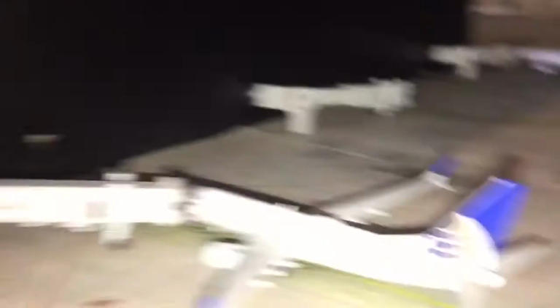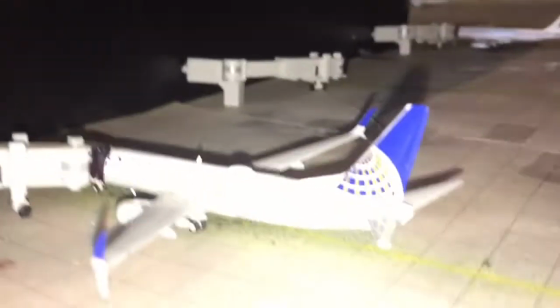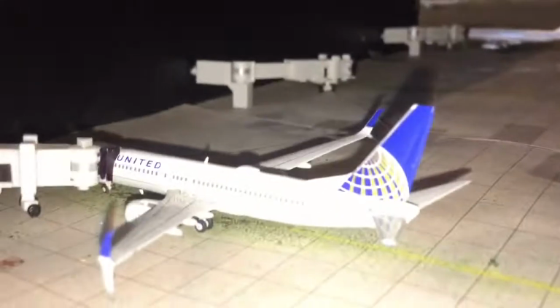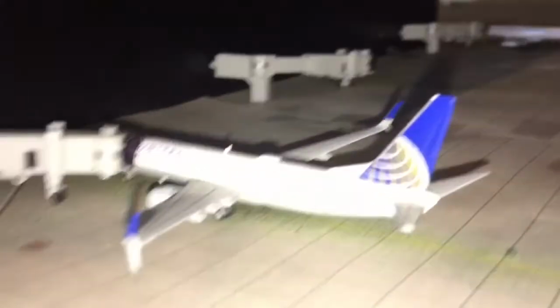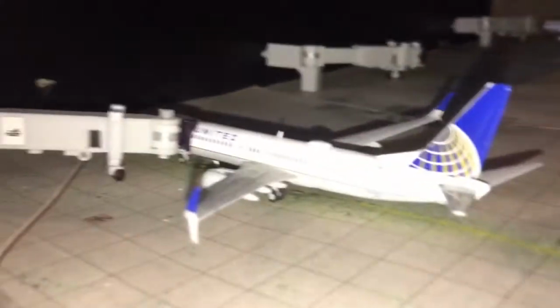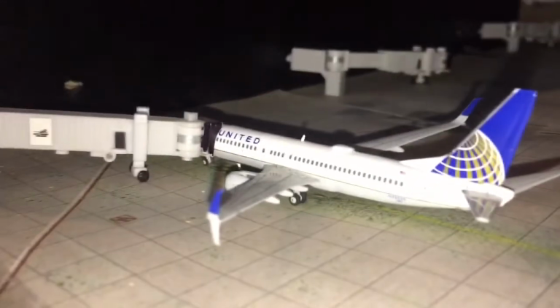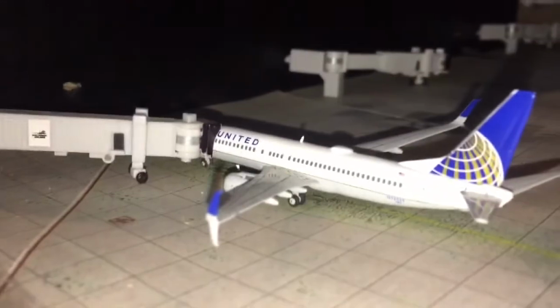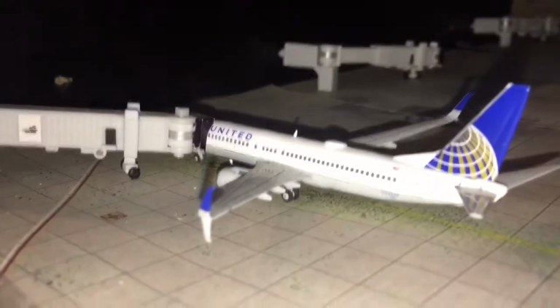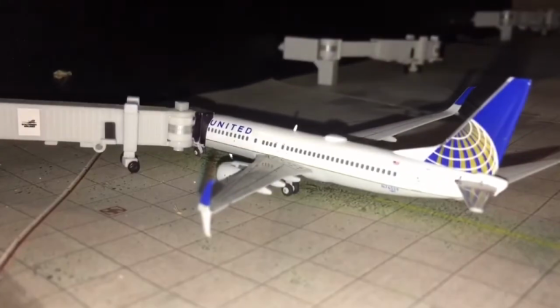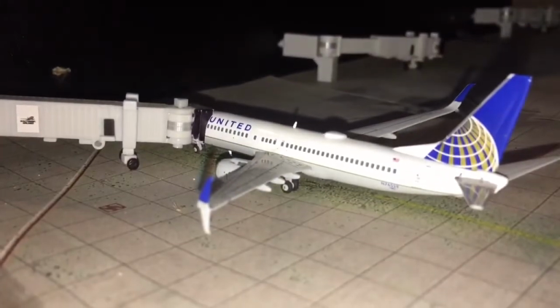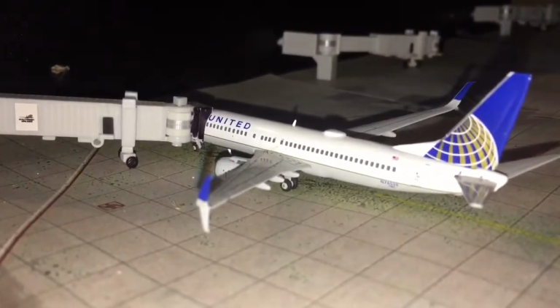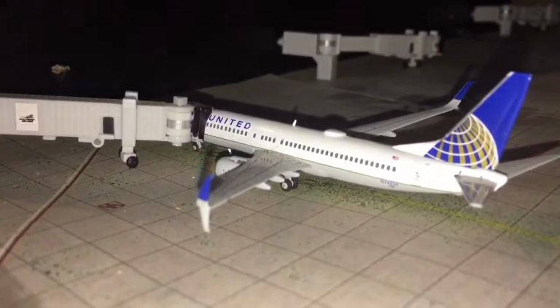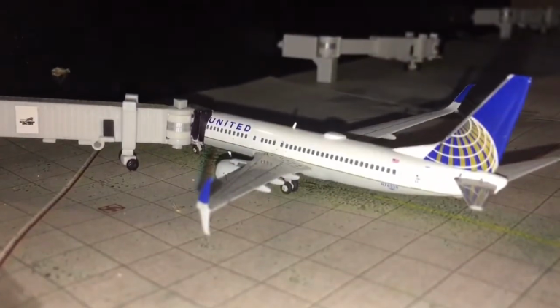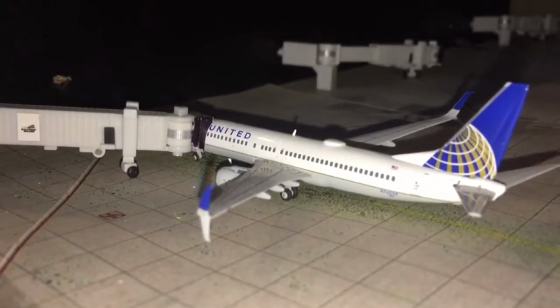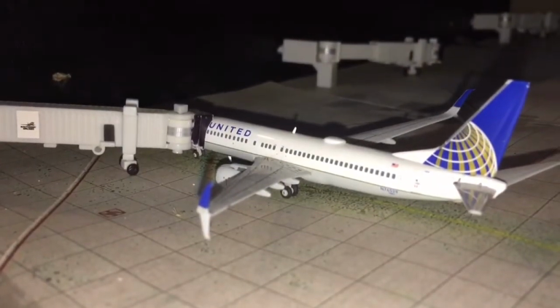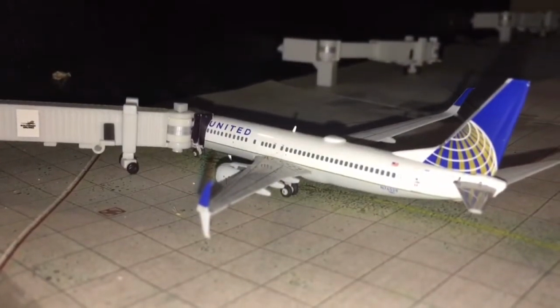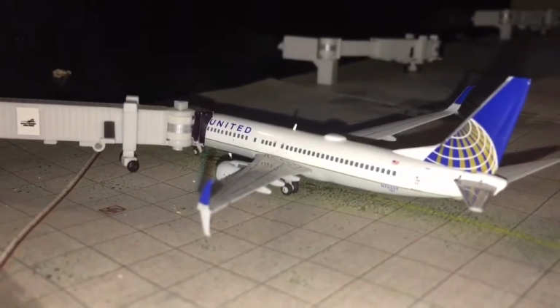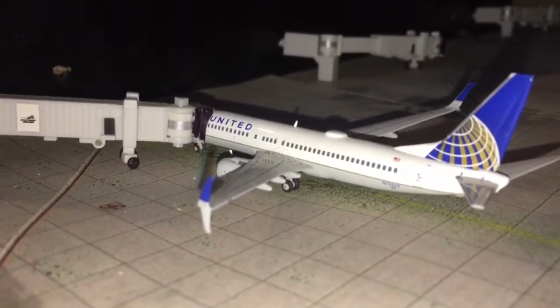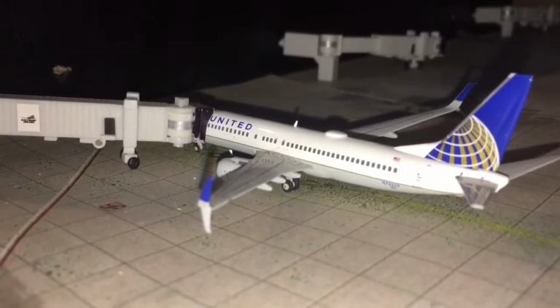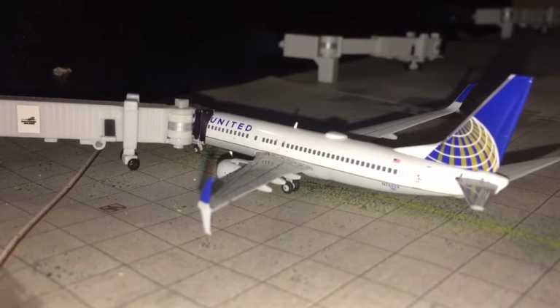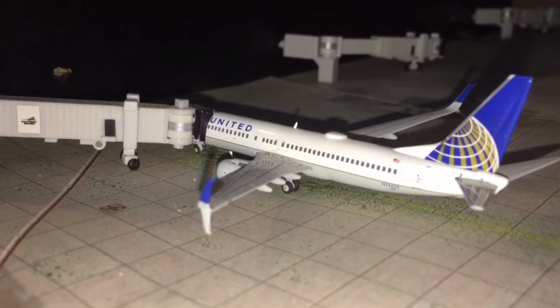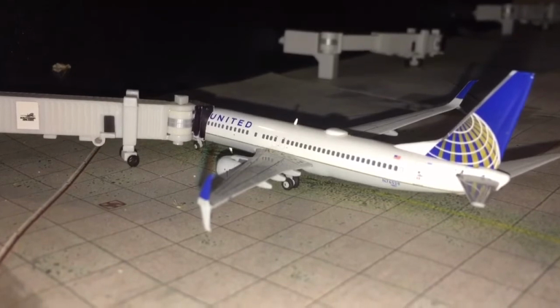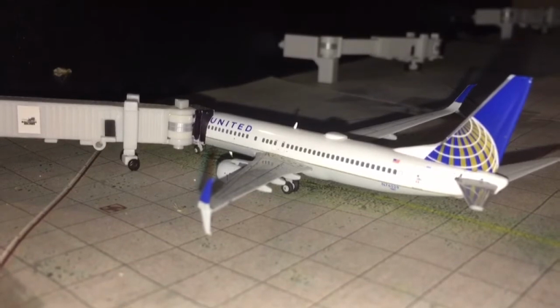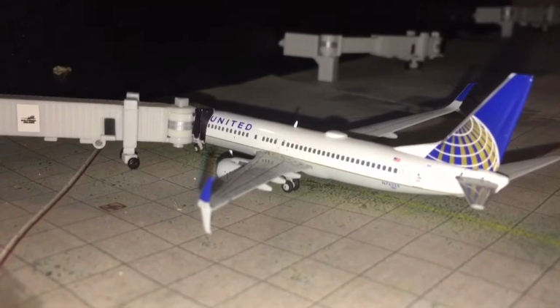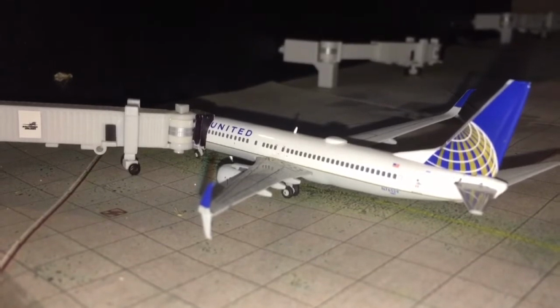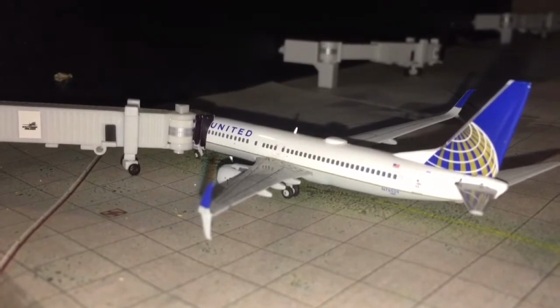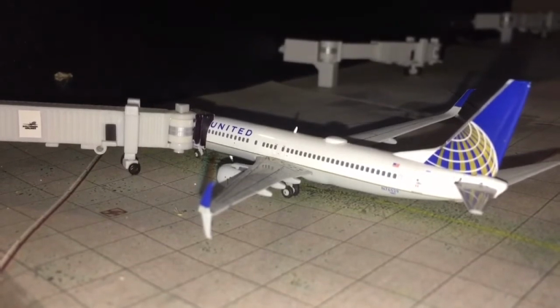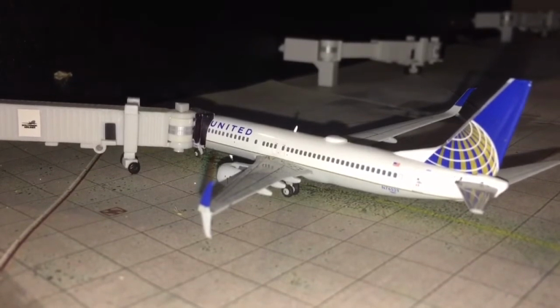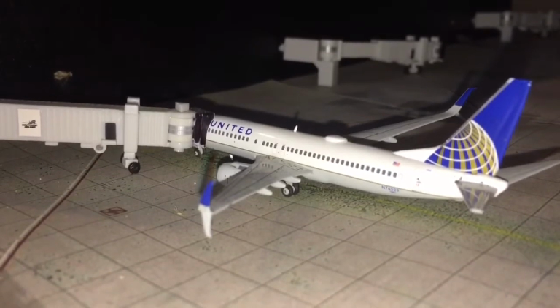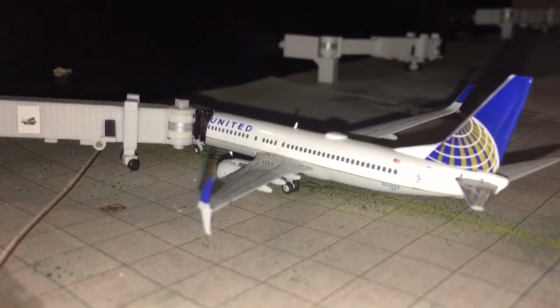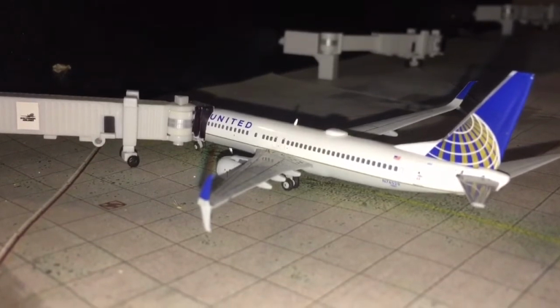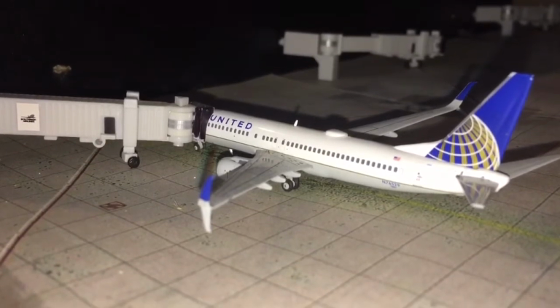Here we have a United Airlines 737-800 just beginning the deboarding process after coming in from Chicago O'Hare.